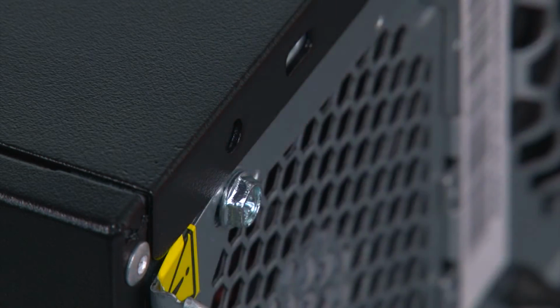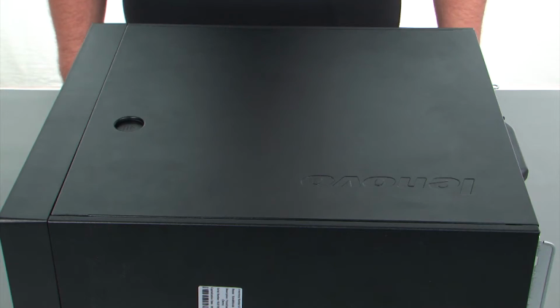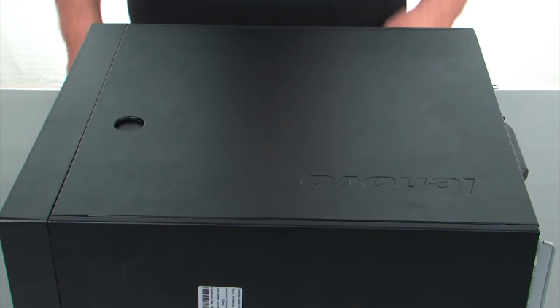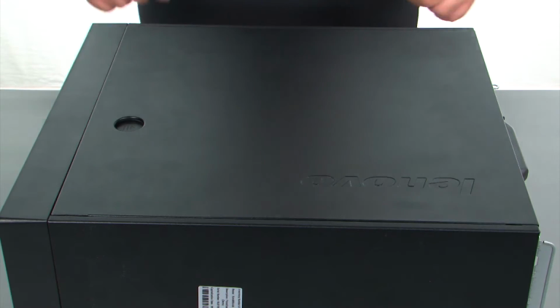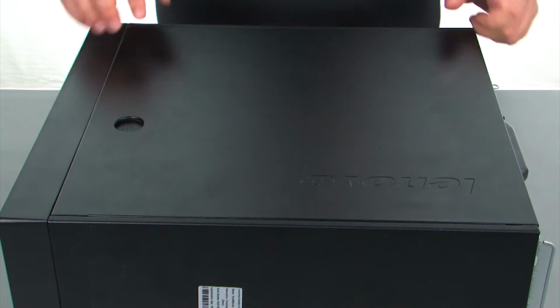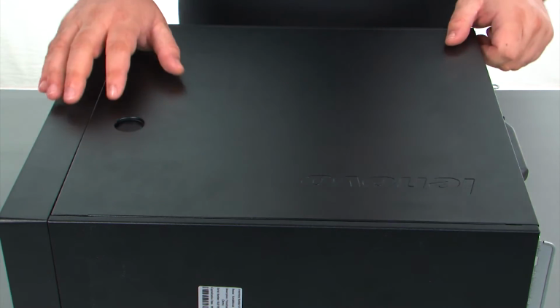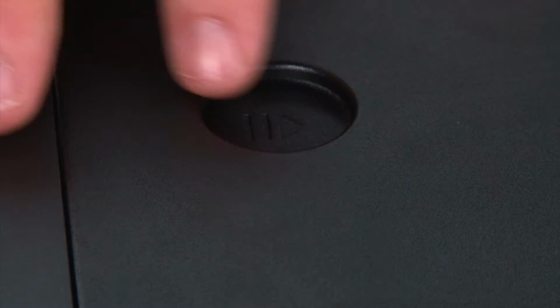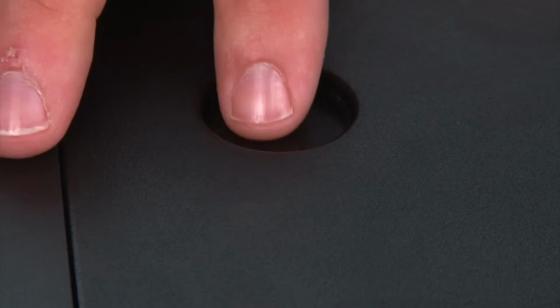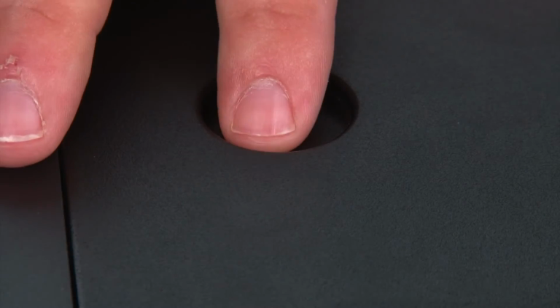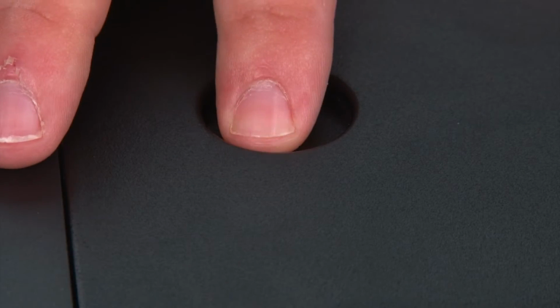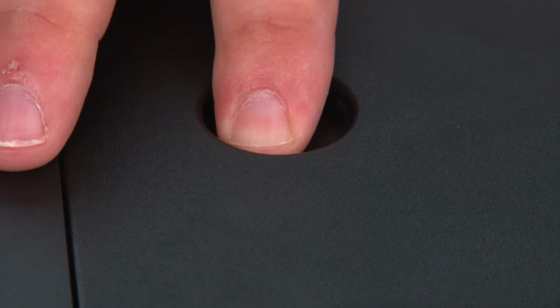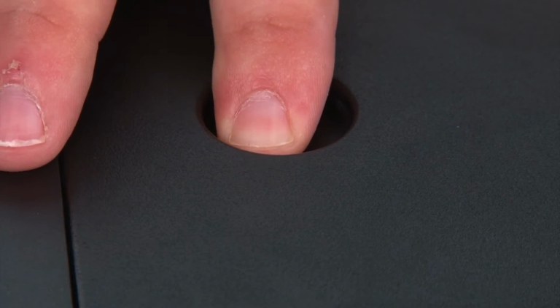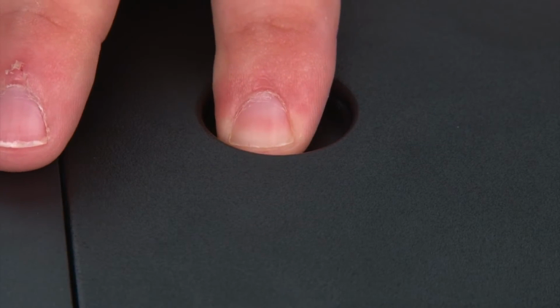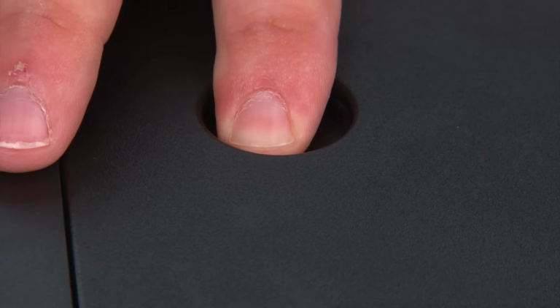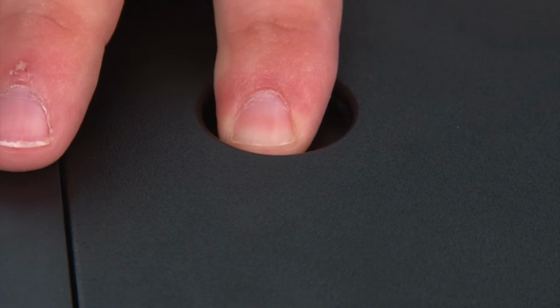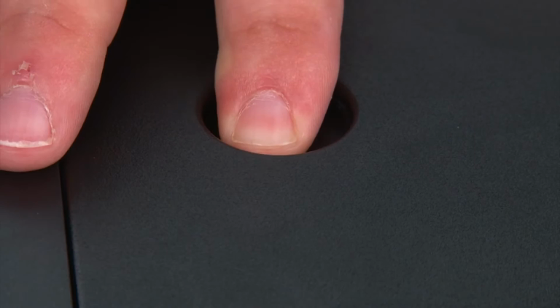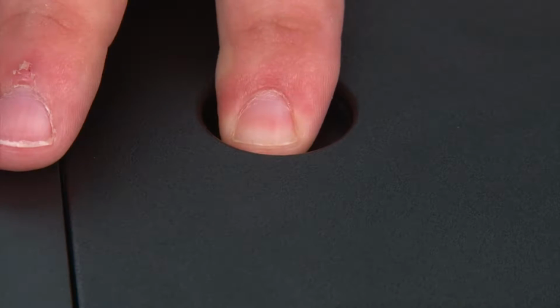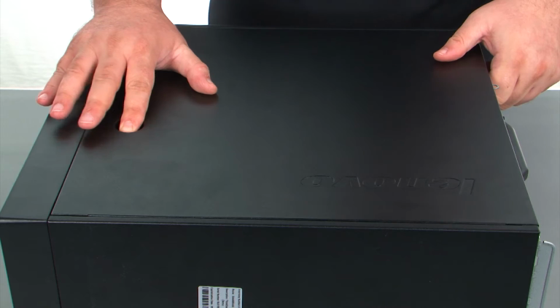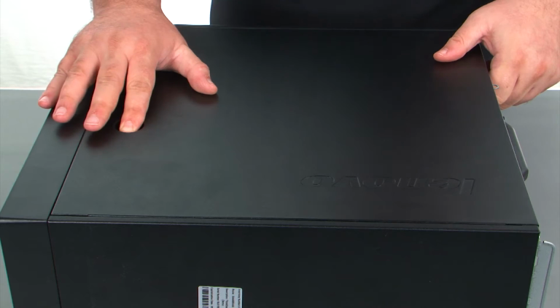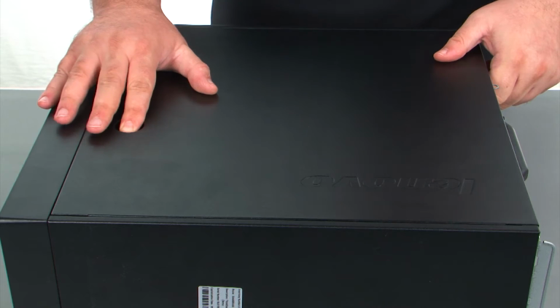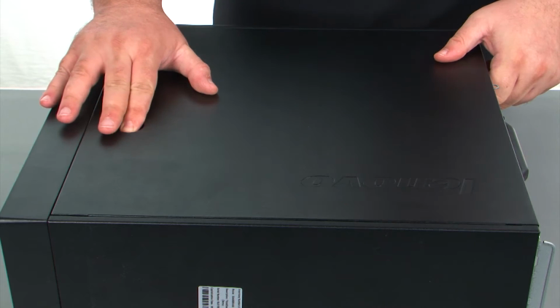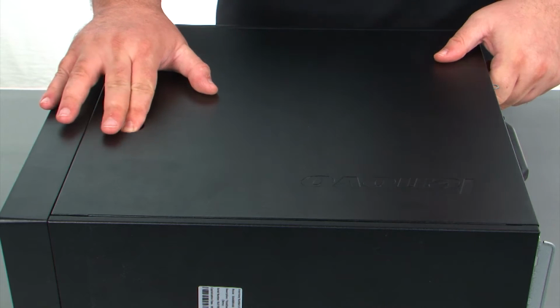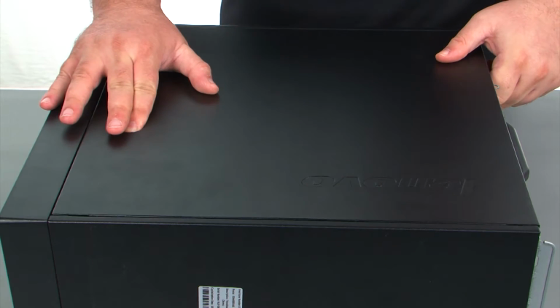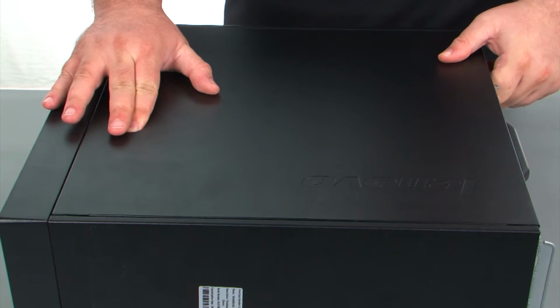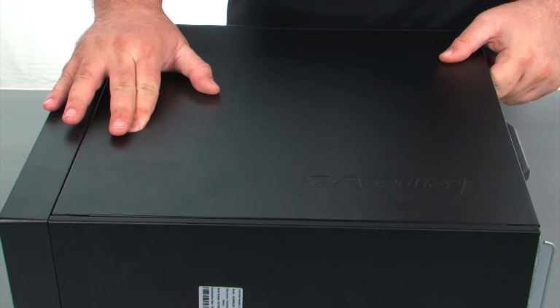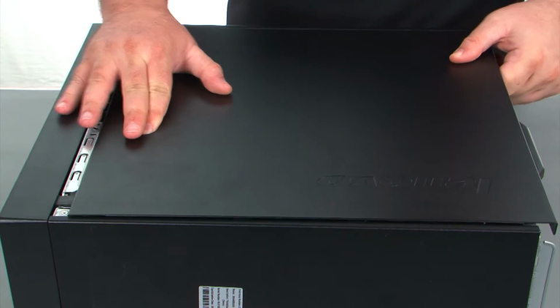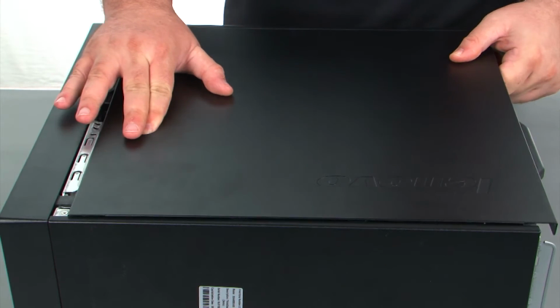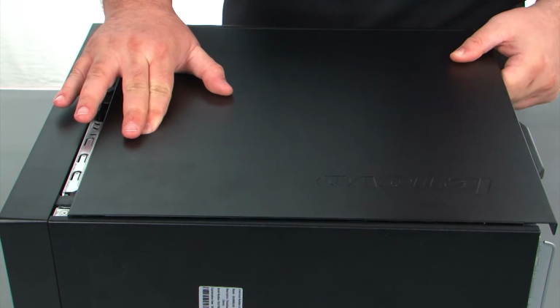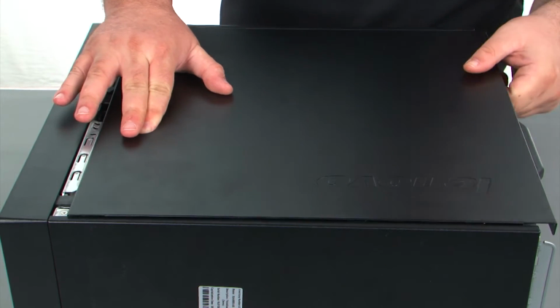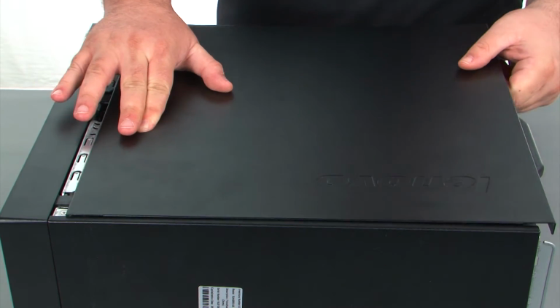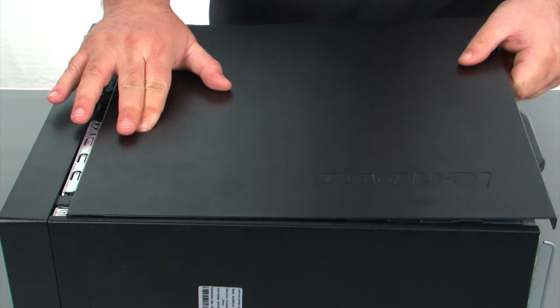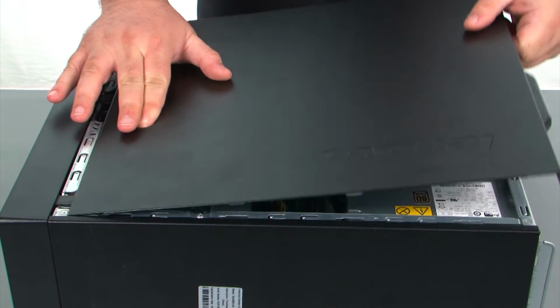Now we just need to press inward on the release button, slide the cover towards the rear of the system, and remove it.